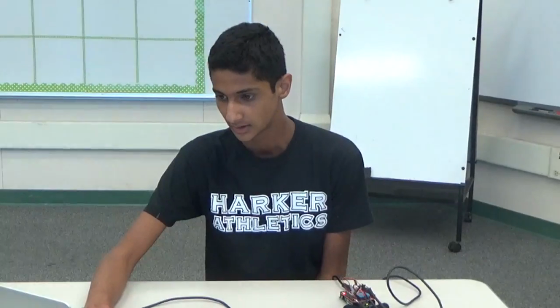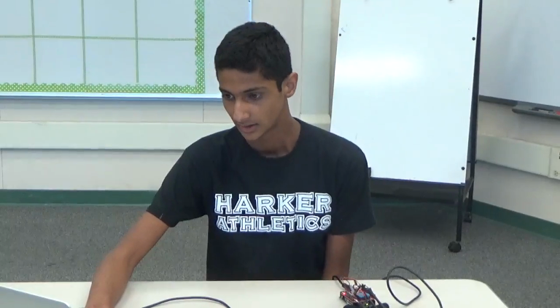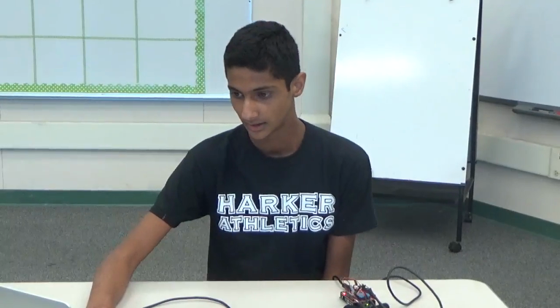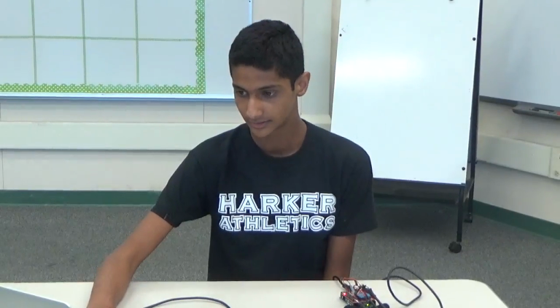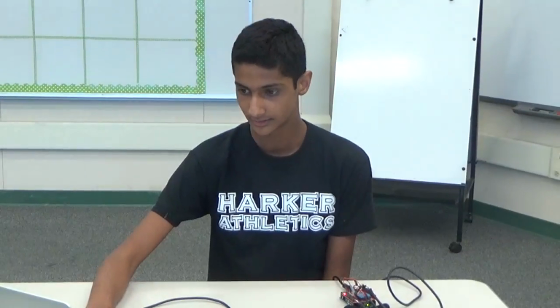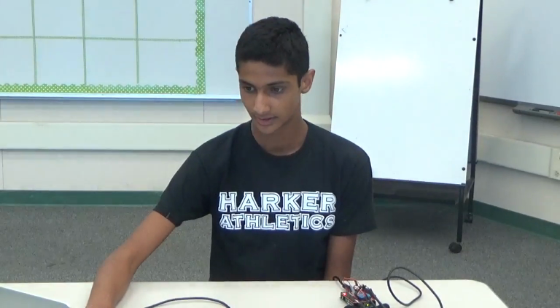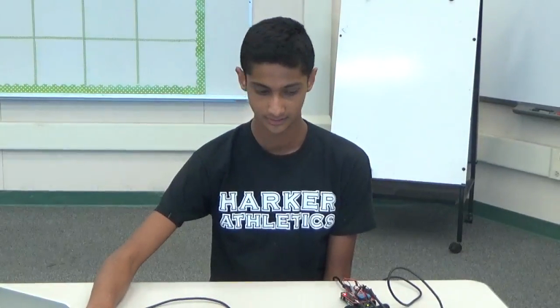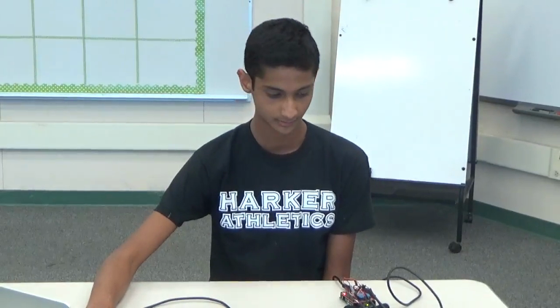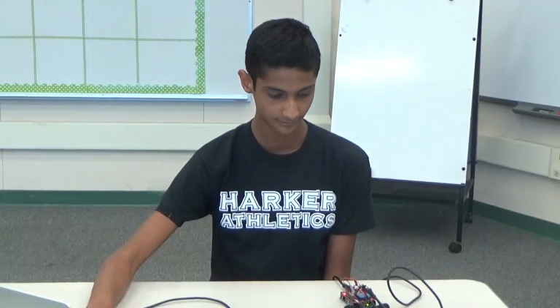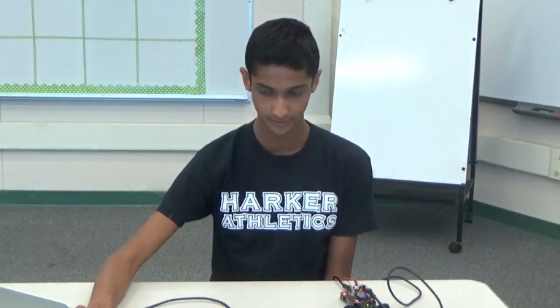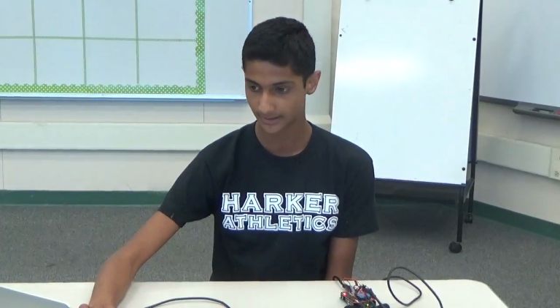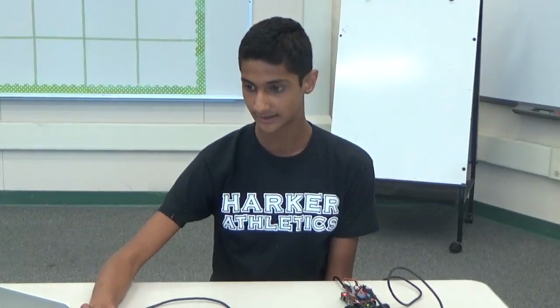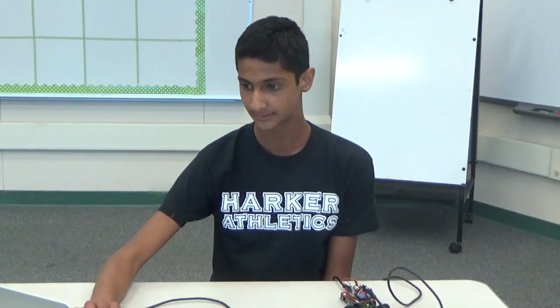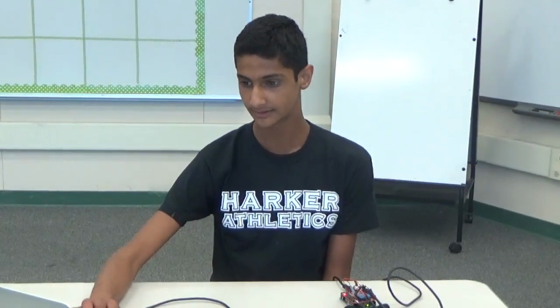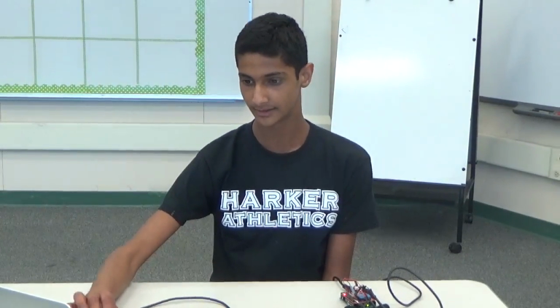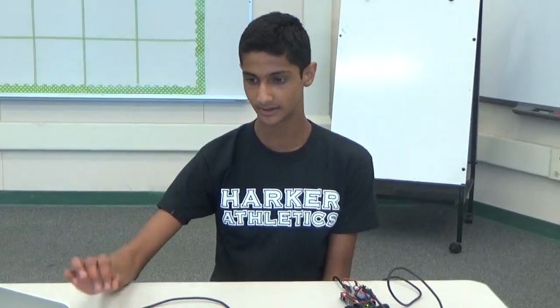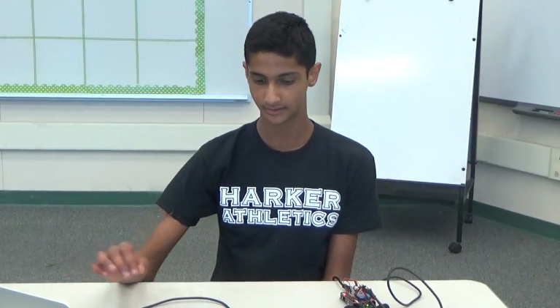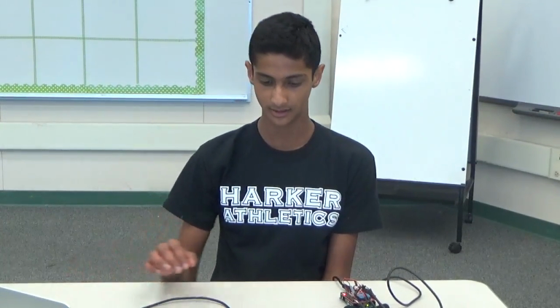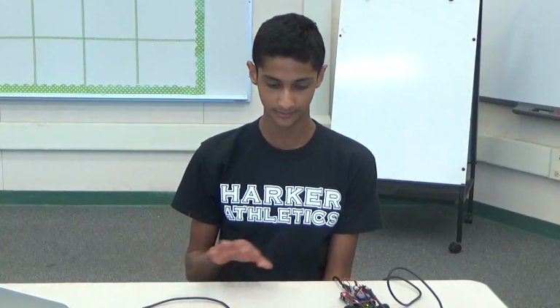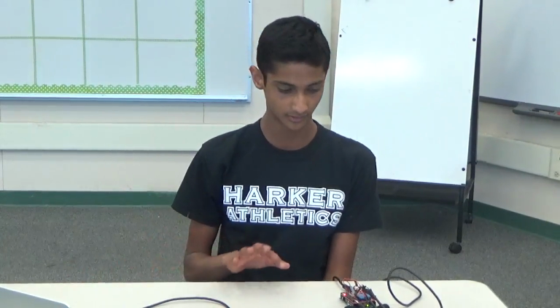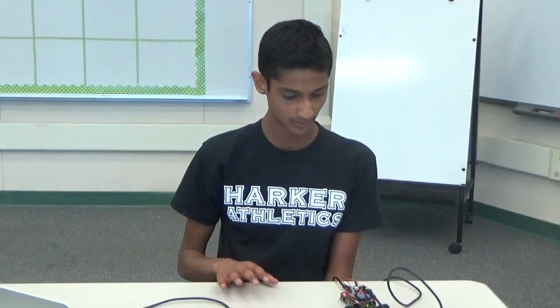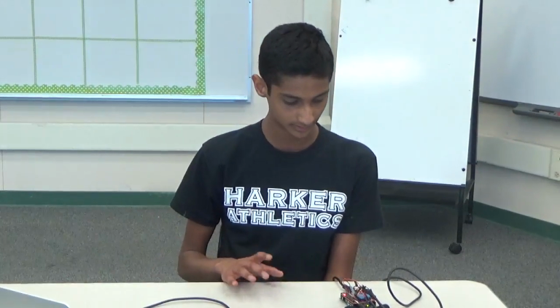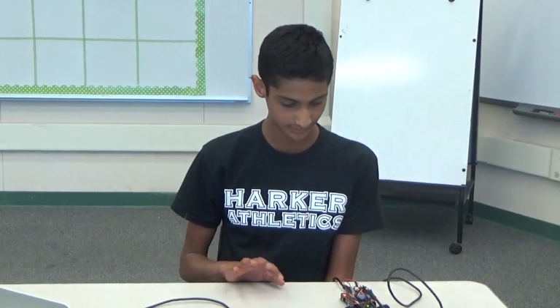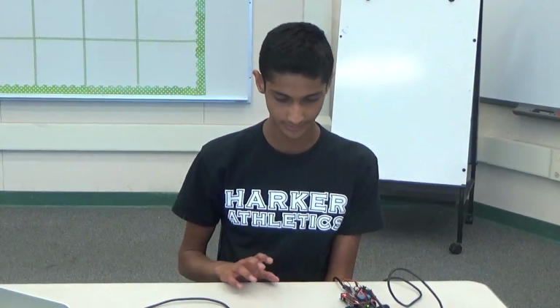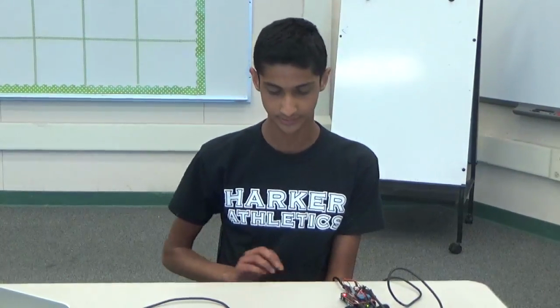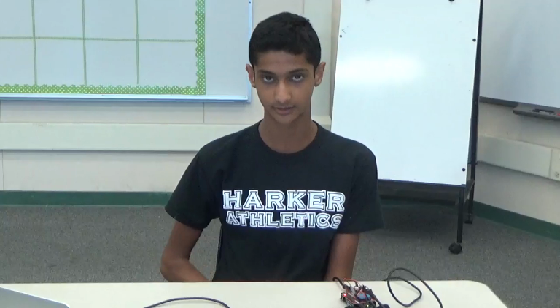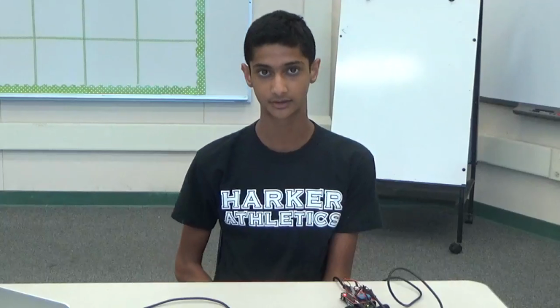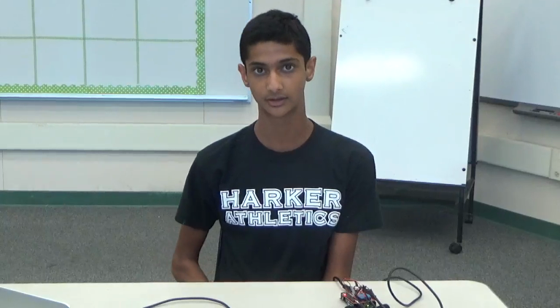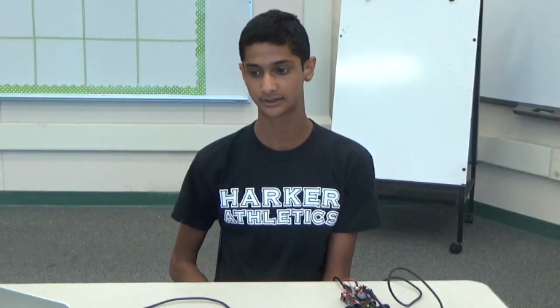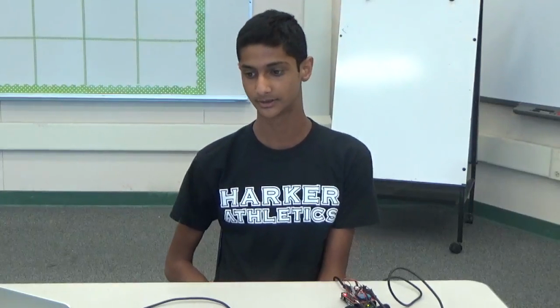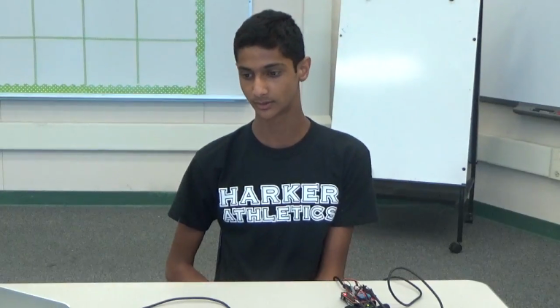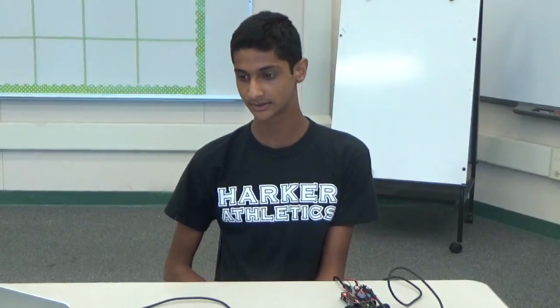I also learned how to configure my XBees and how the wireless connection of the two XBees works.